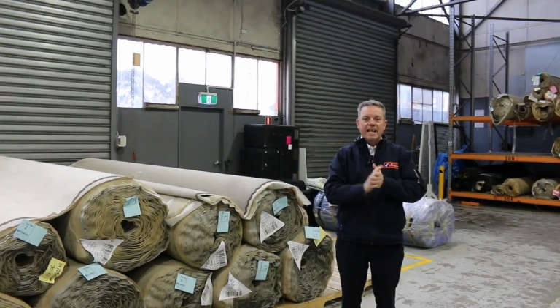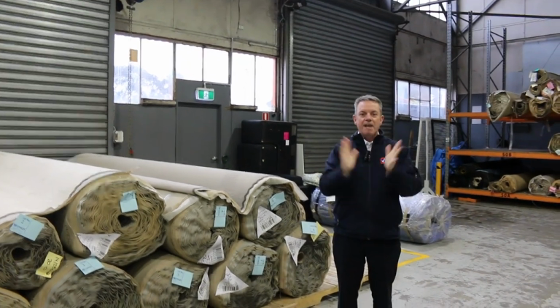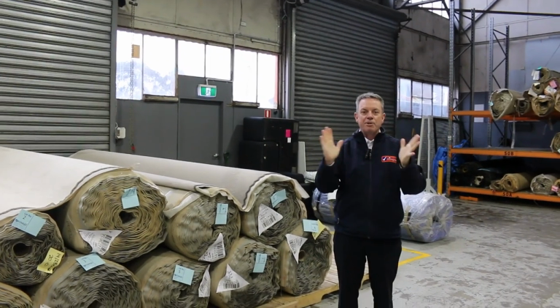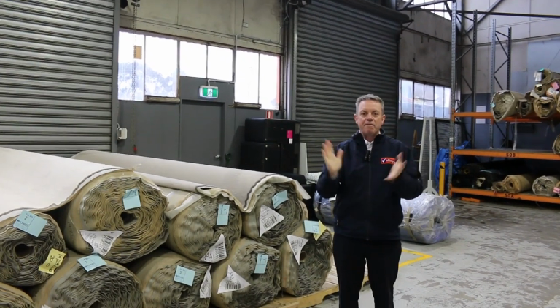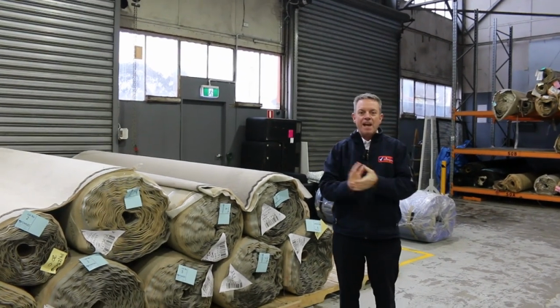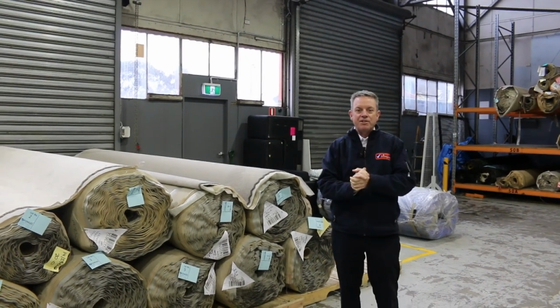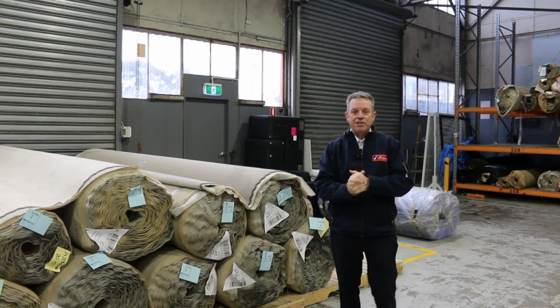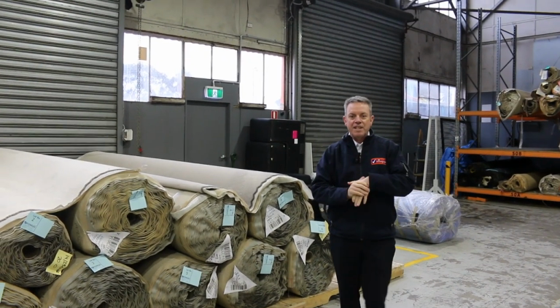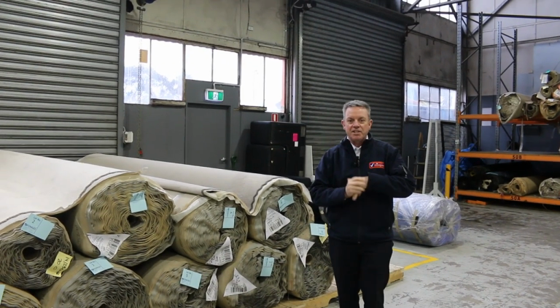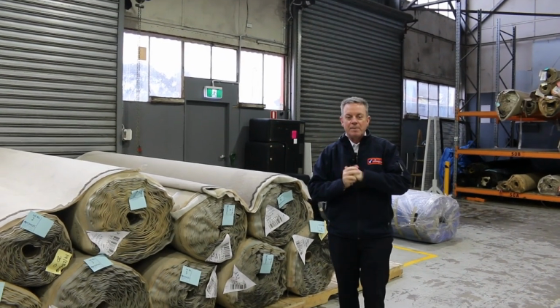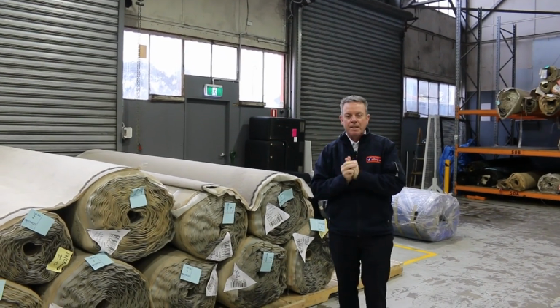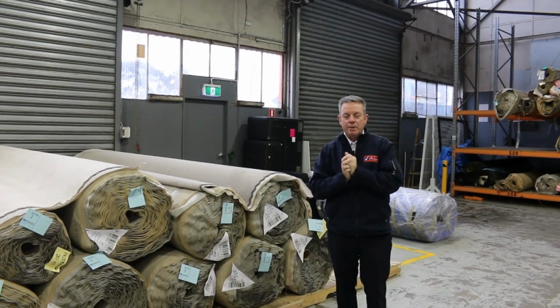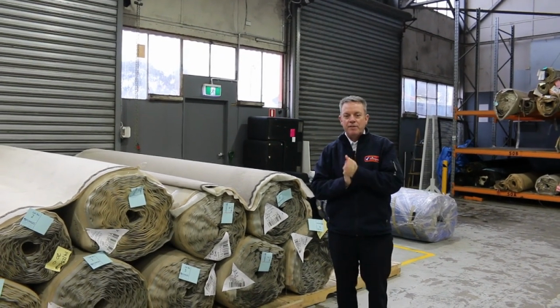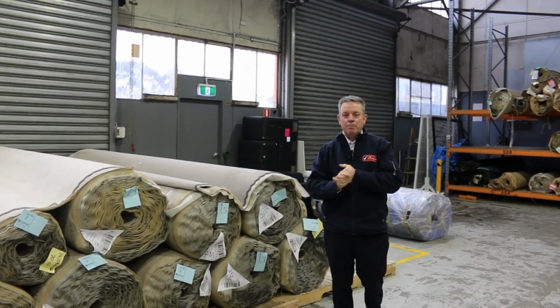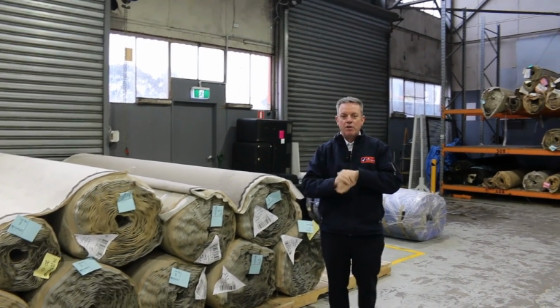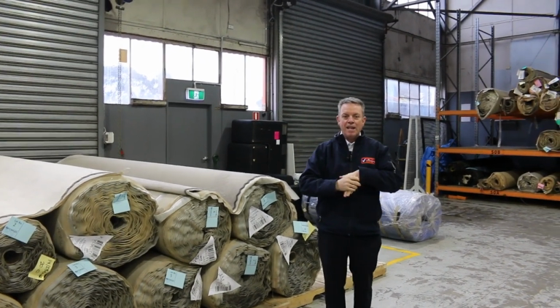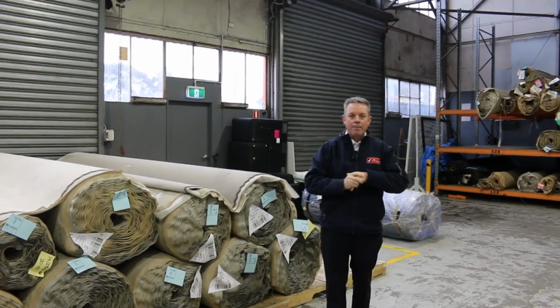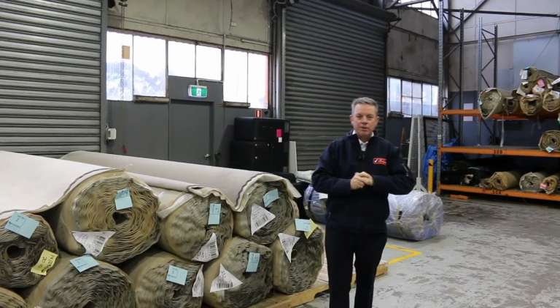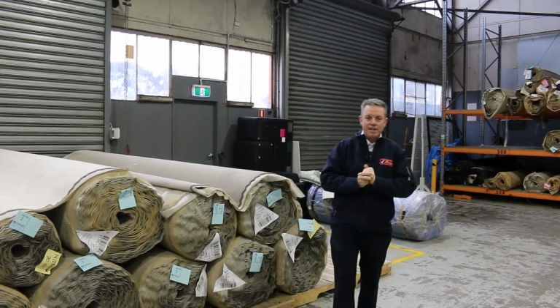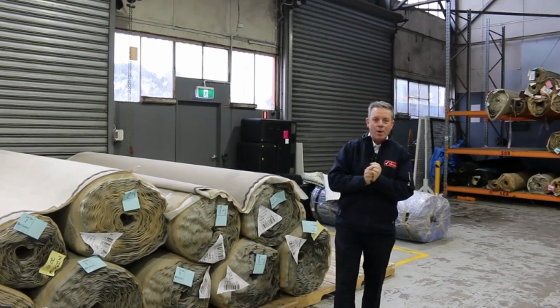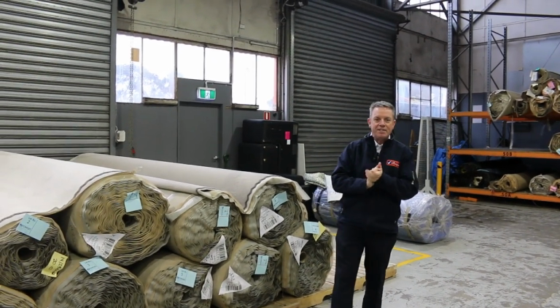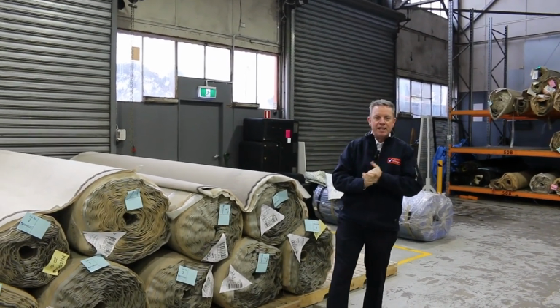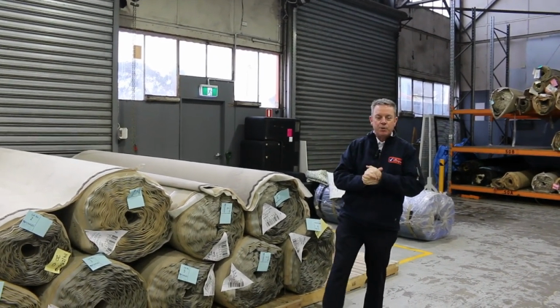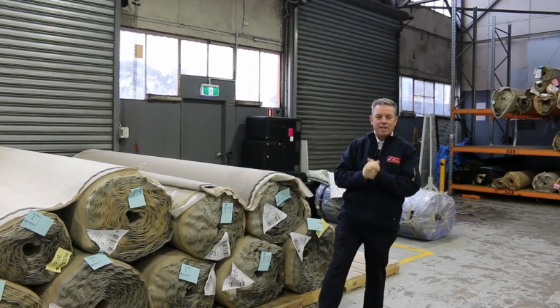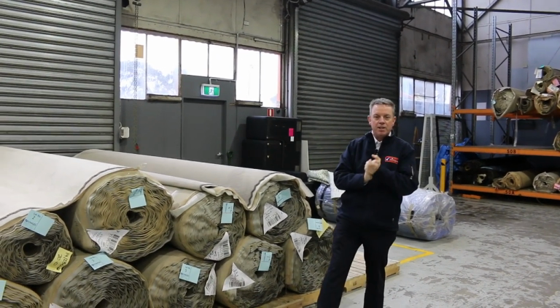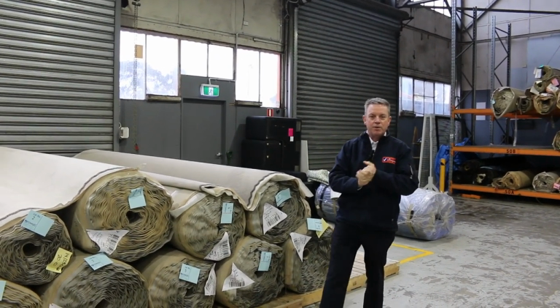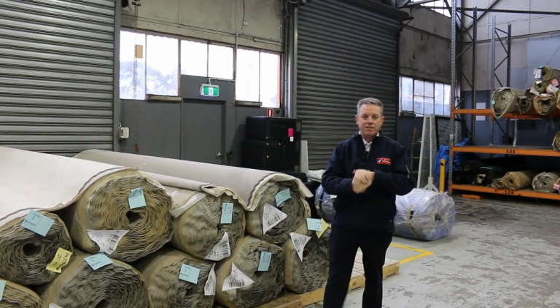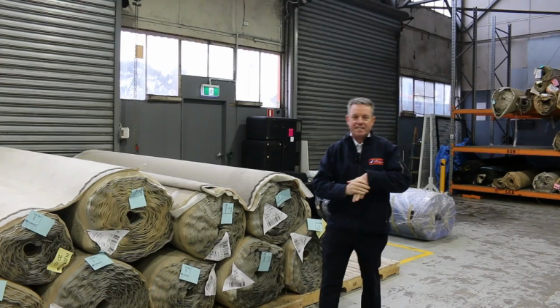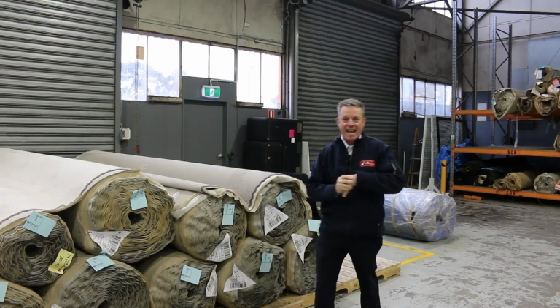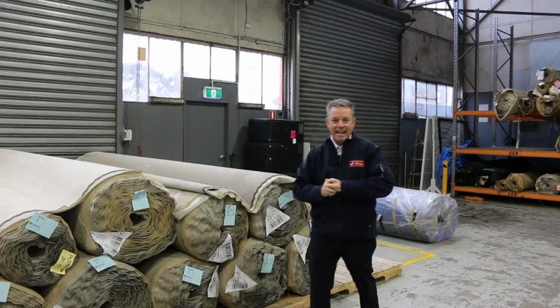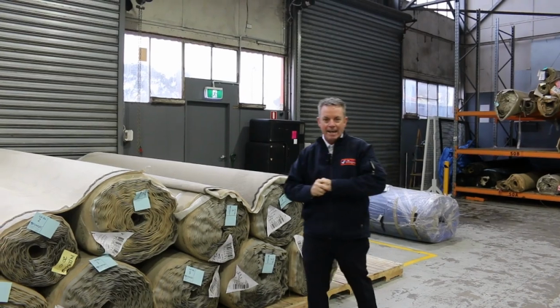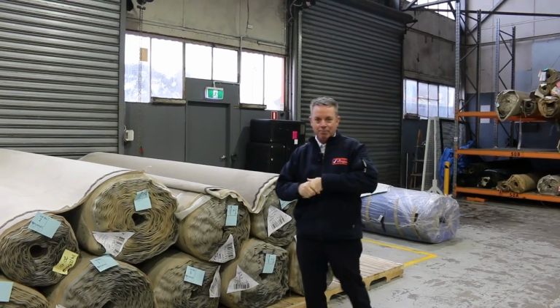G'day, I'm John from Fowles Auction Sales. I'm here to preview tomorrow's carpet auction. It's Wednesday the 23rd of August at 10am.